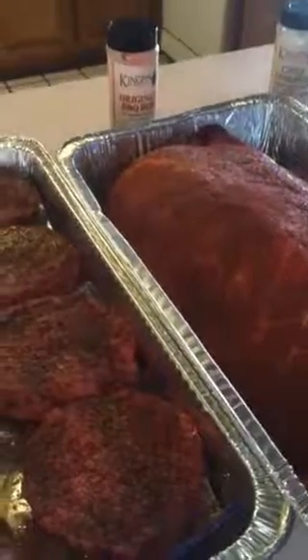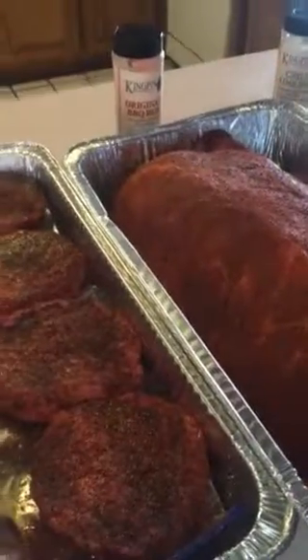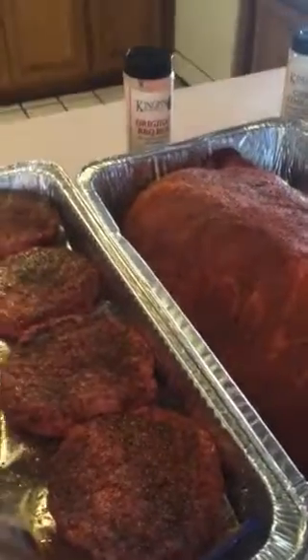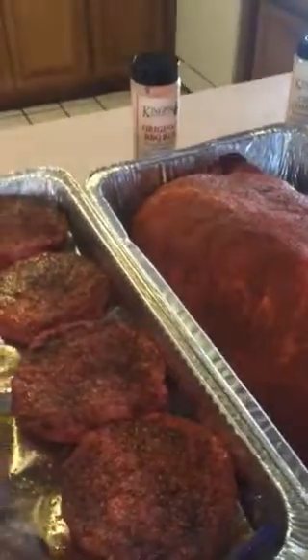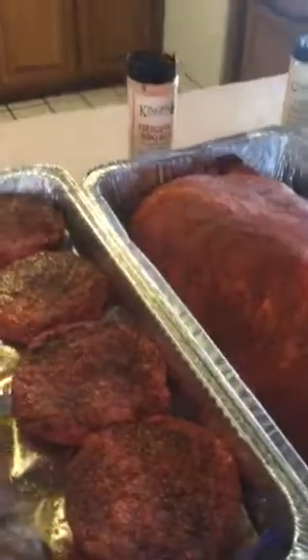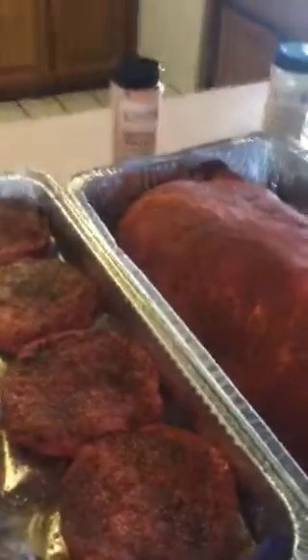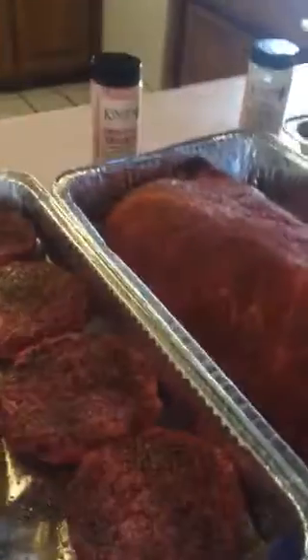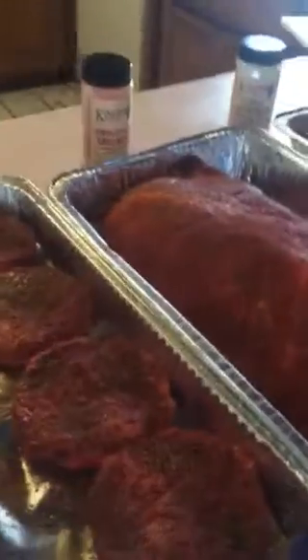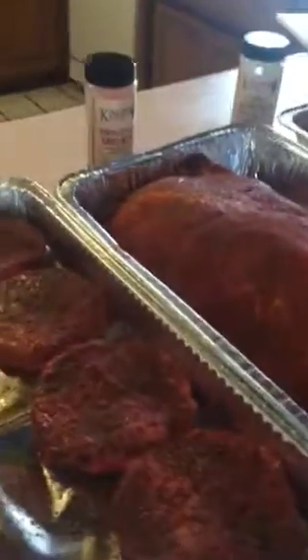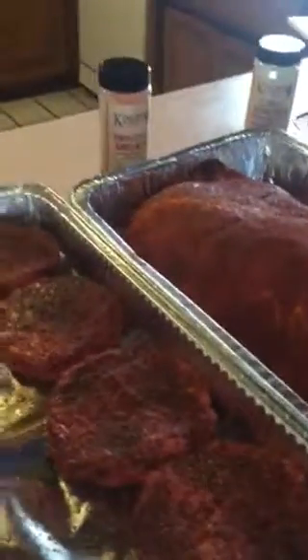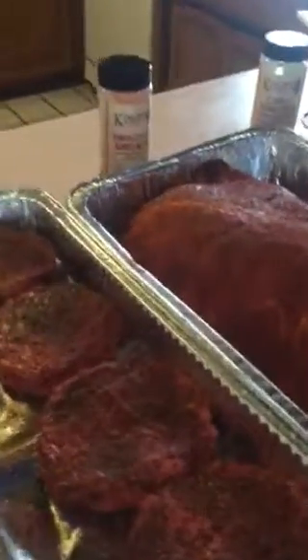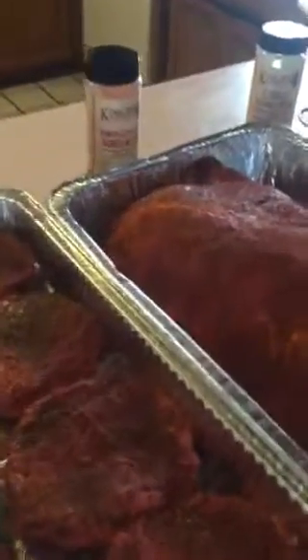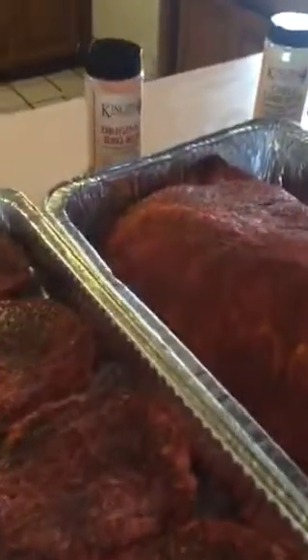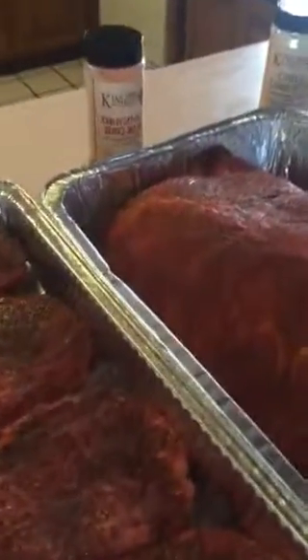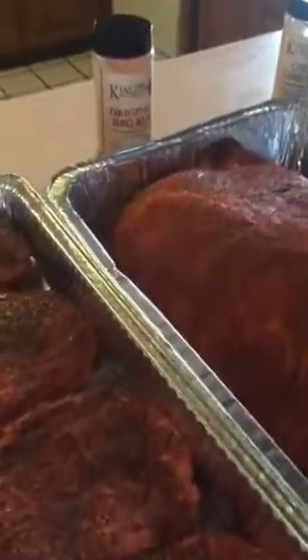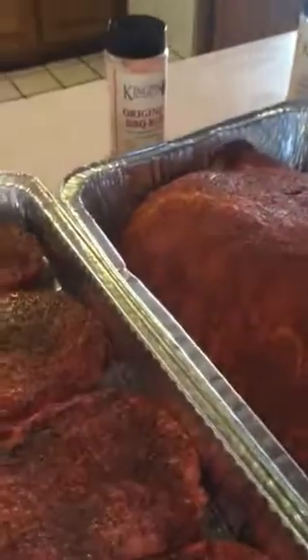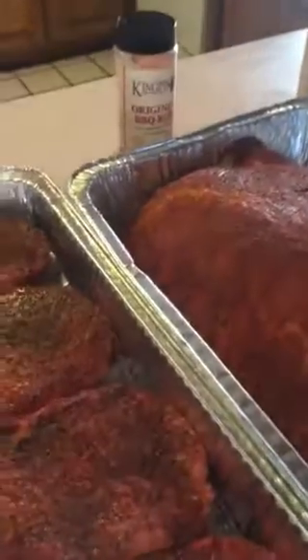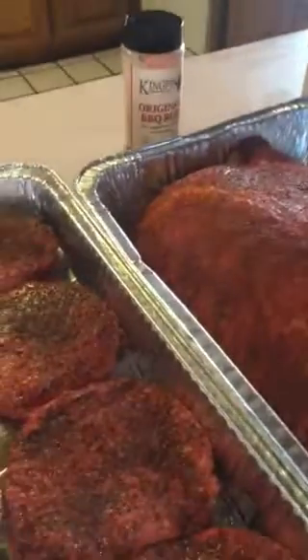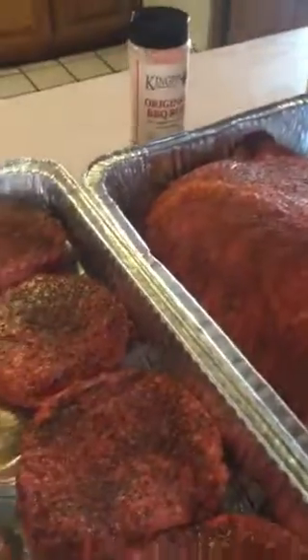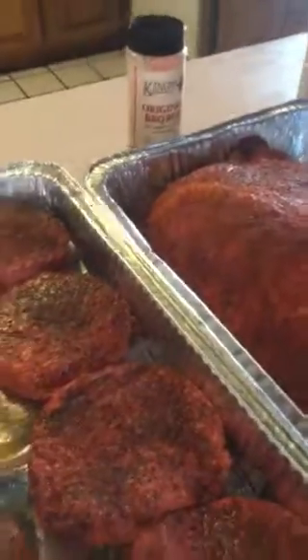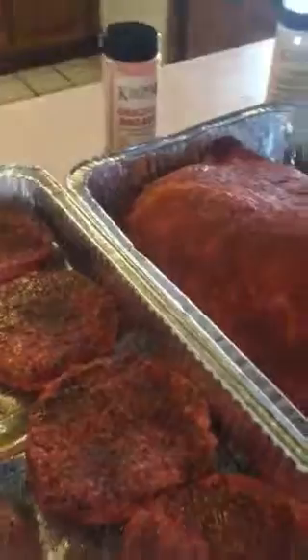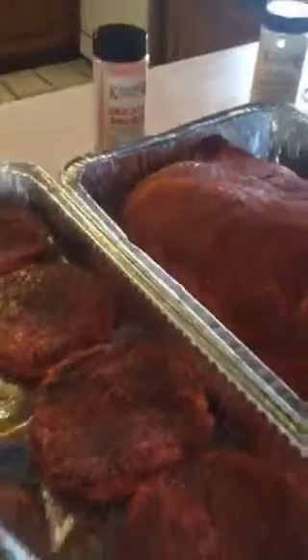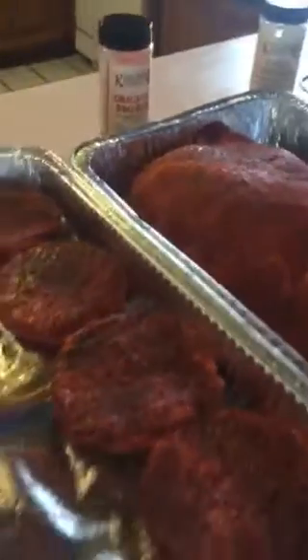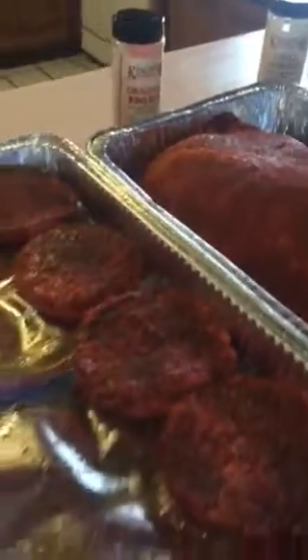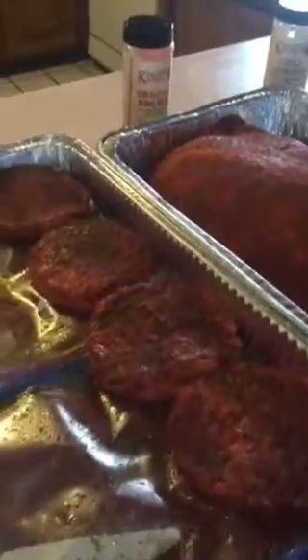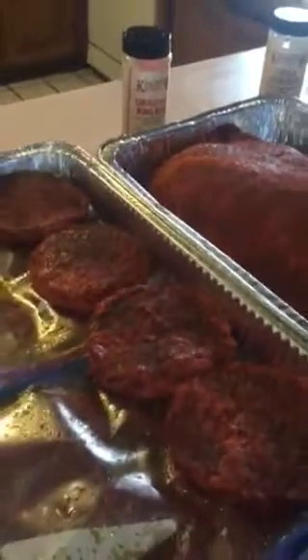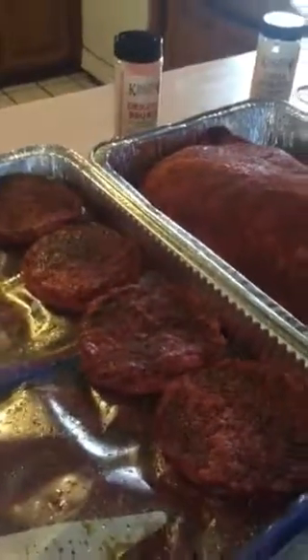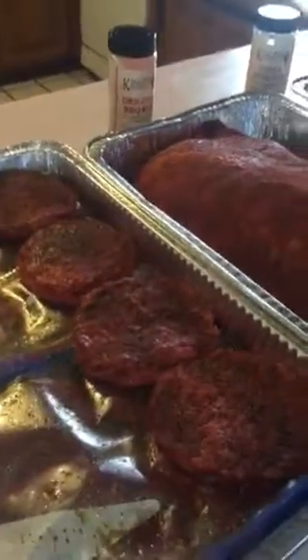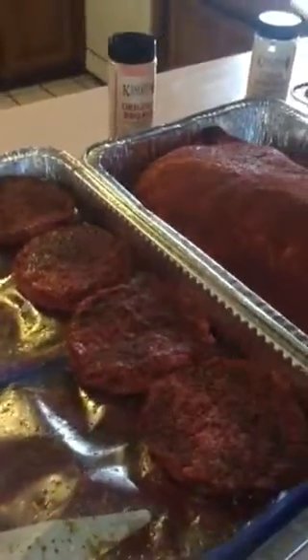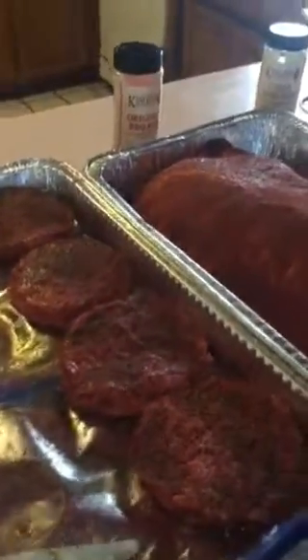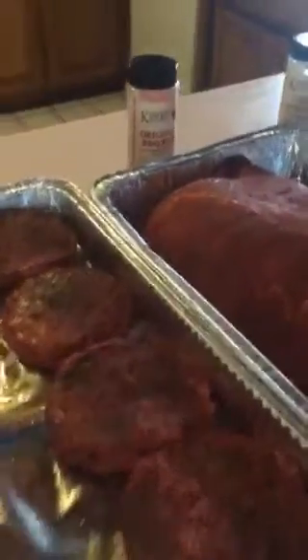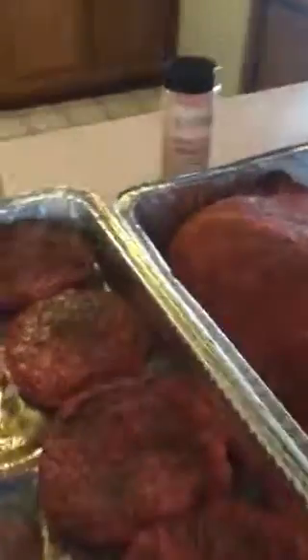Hey, how y'all doing? This is Jimmy with Kingpin Barbecue, here in the kitchen right now showing you what I do with my rubs.